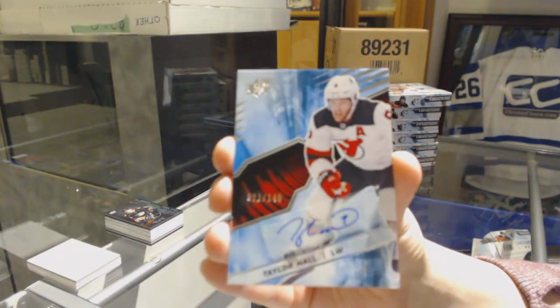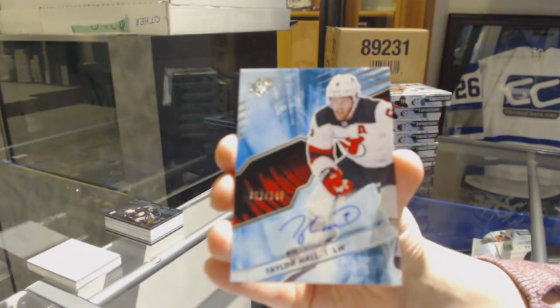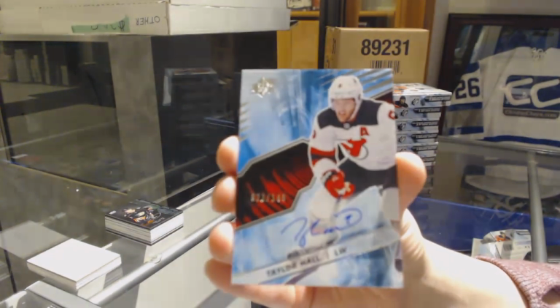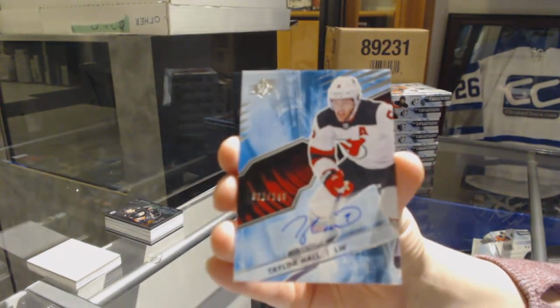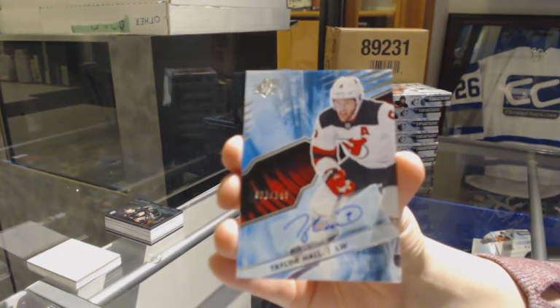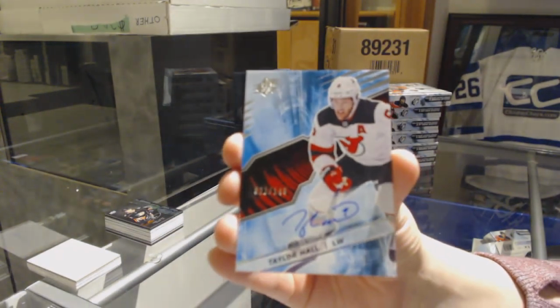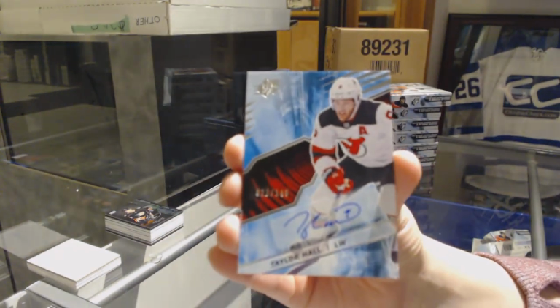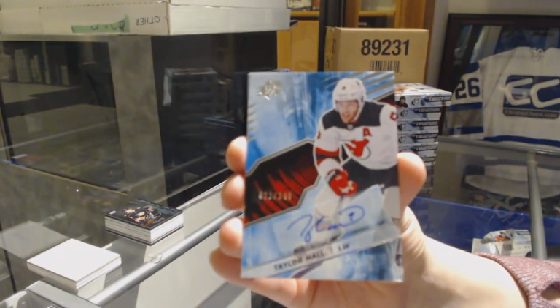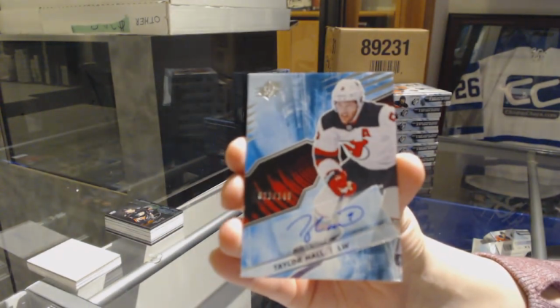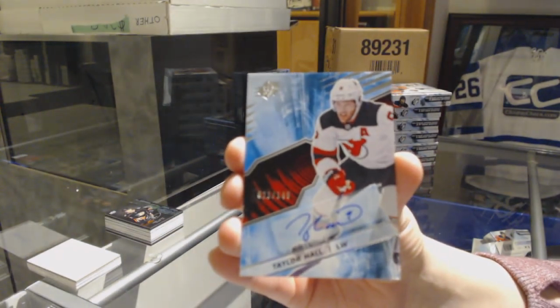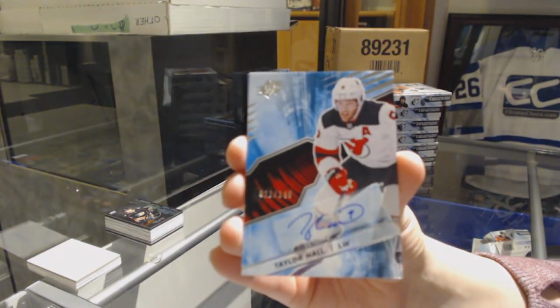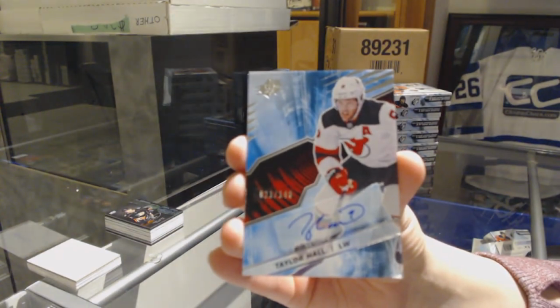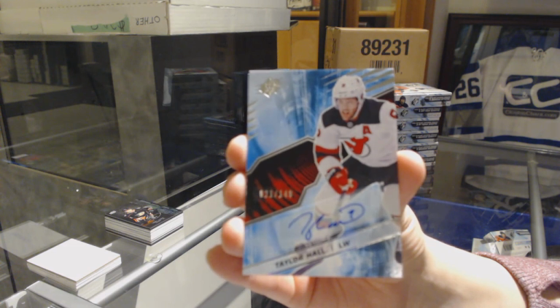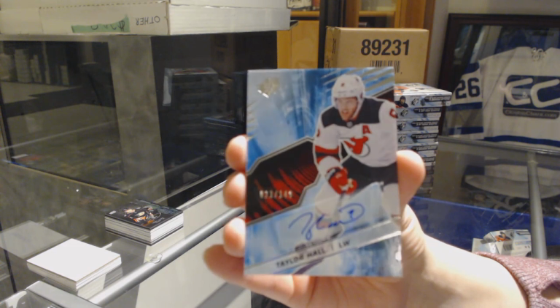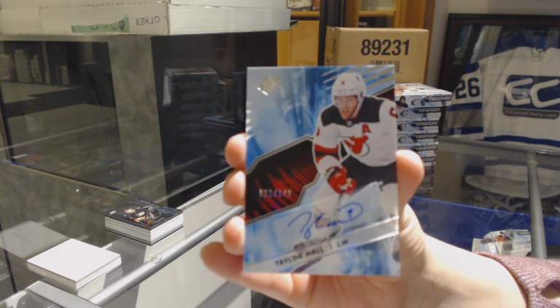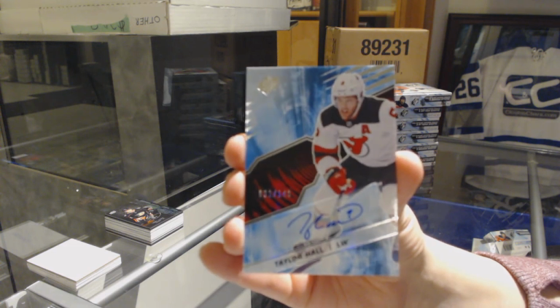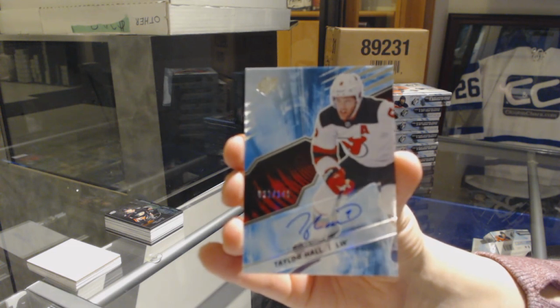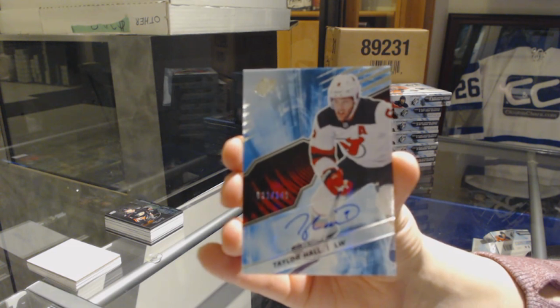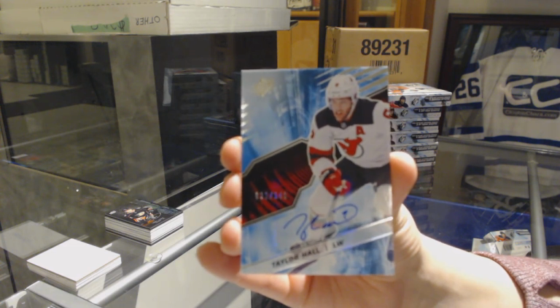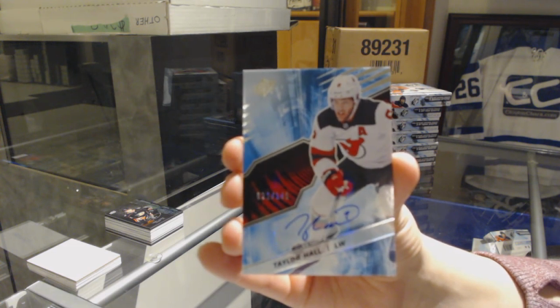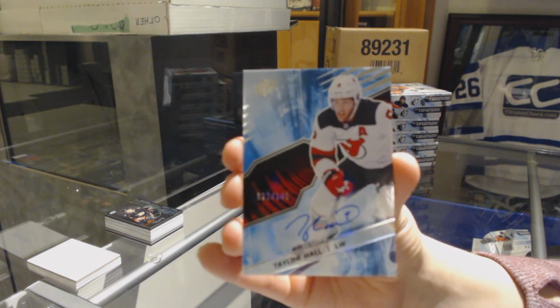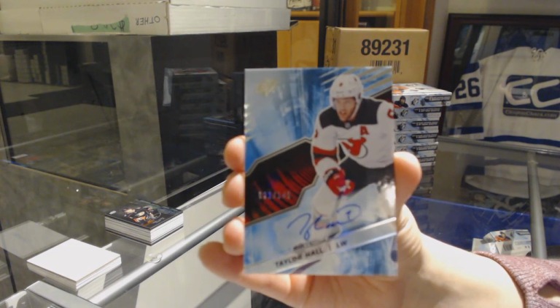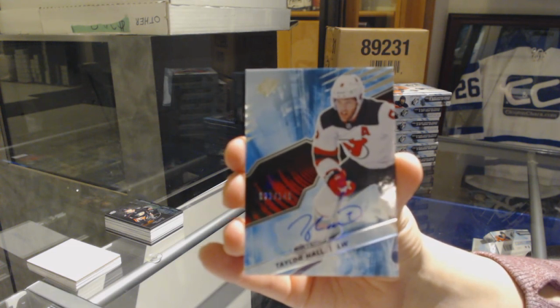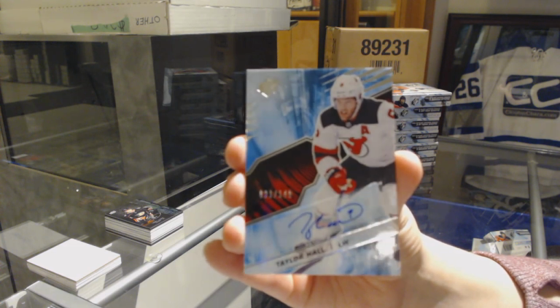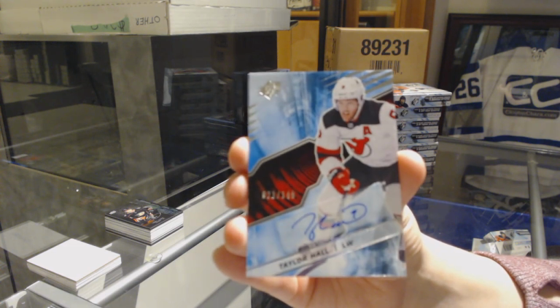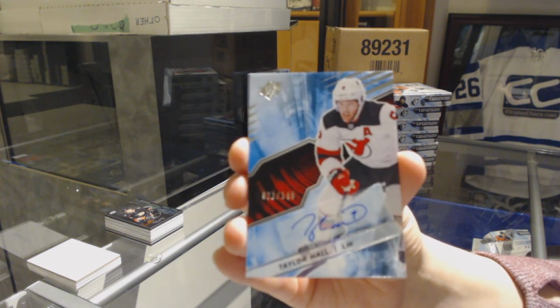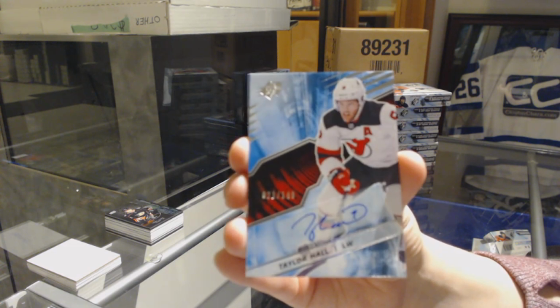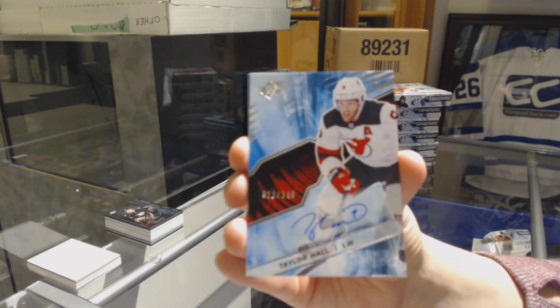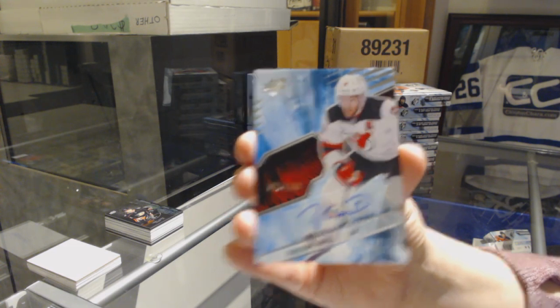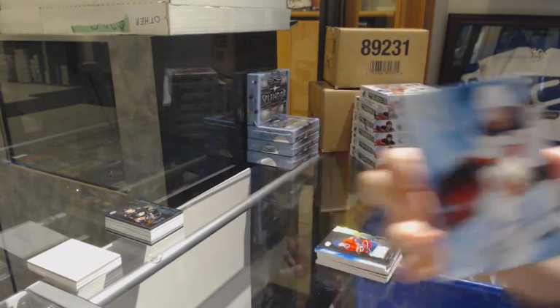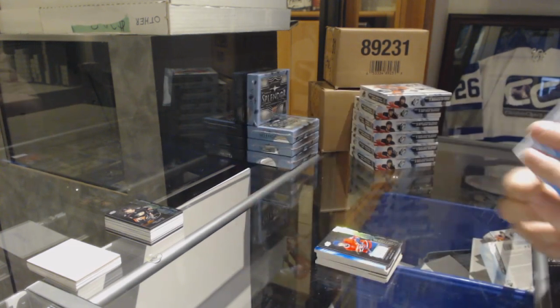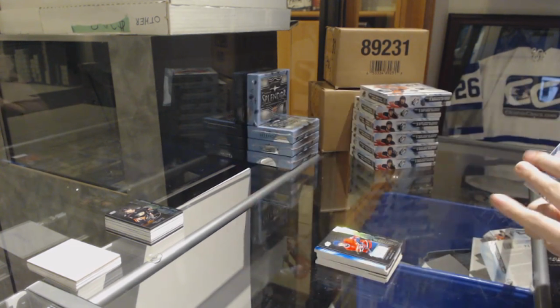Oh wow! Taylor Hall numbered to 149 for the Devils — that's a great hit.